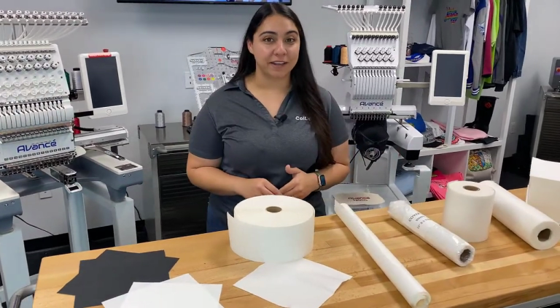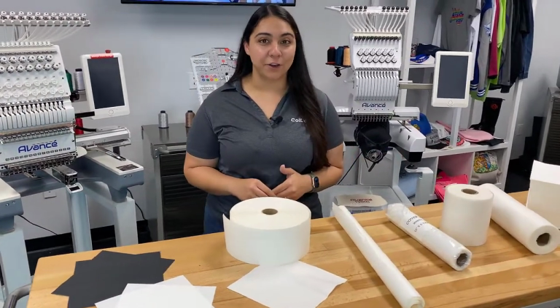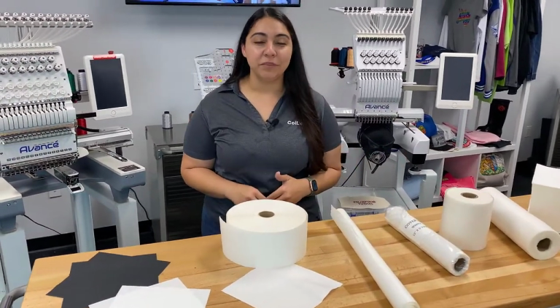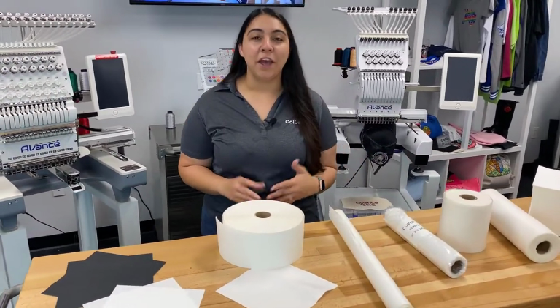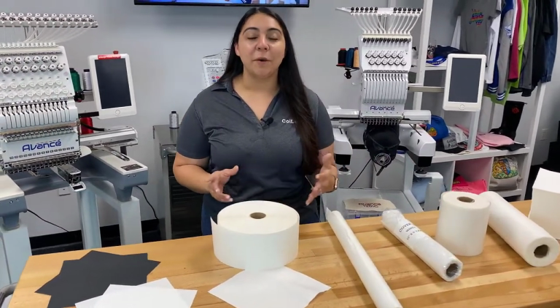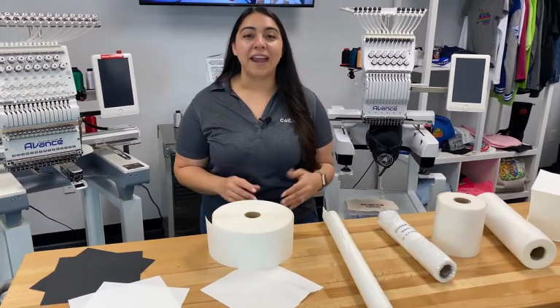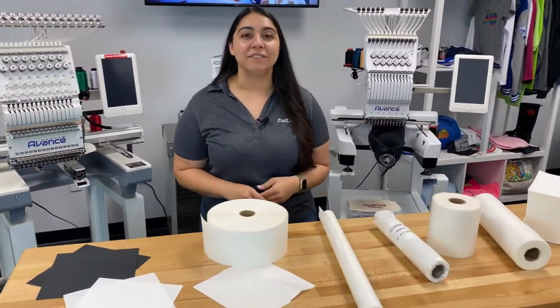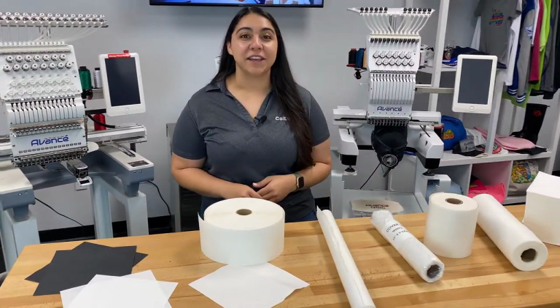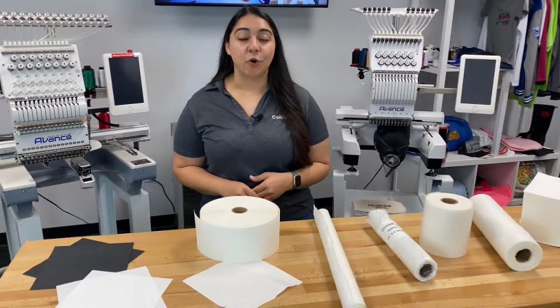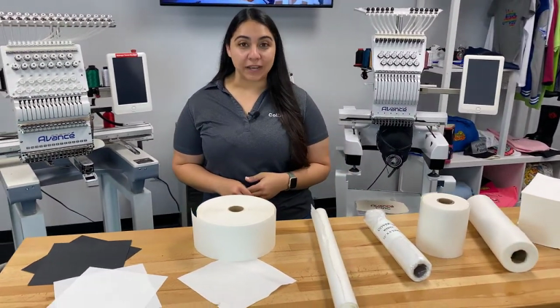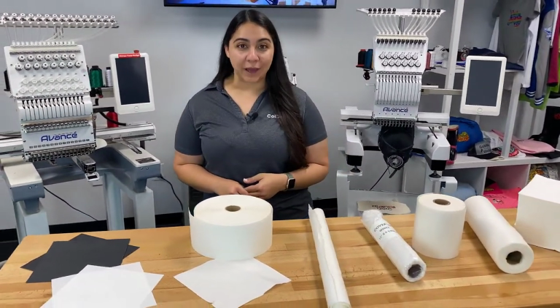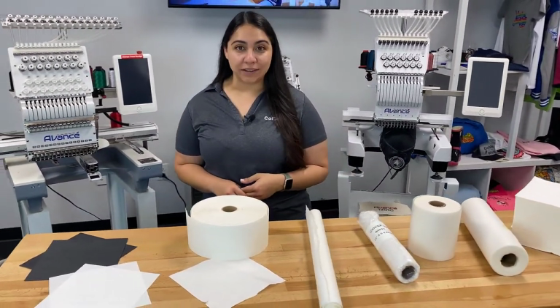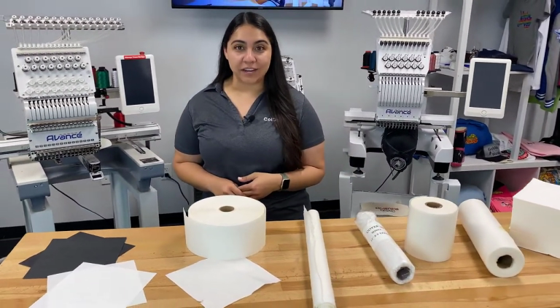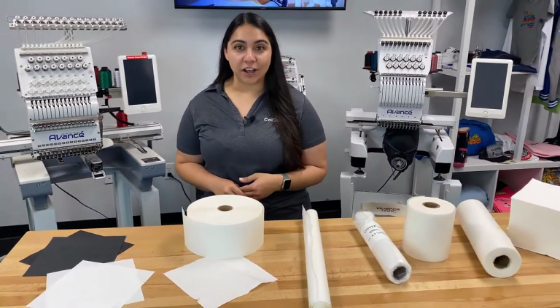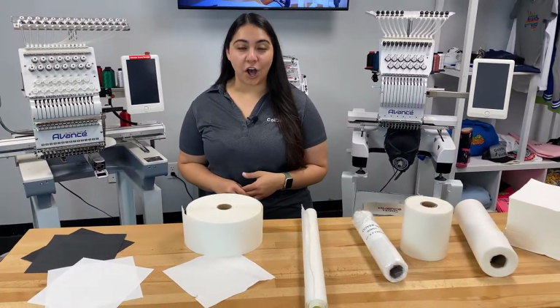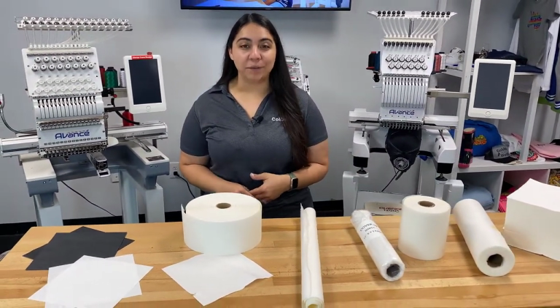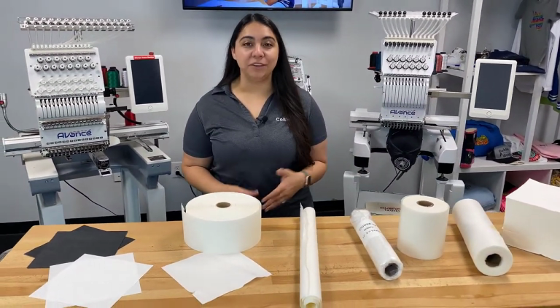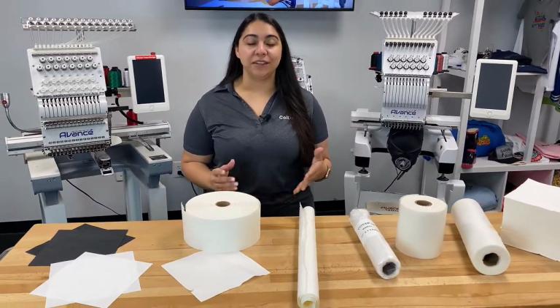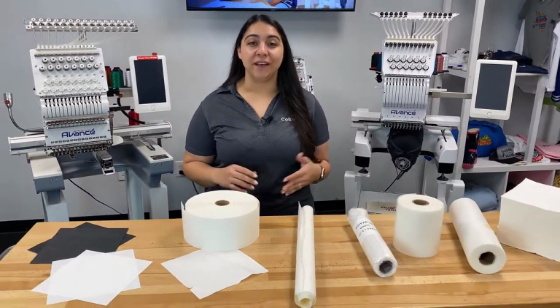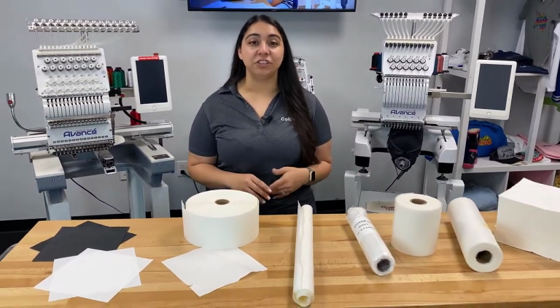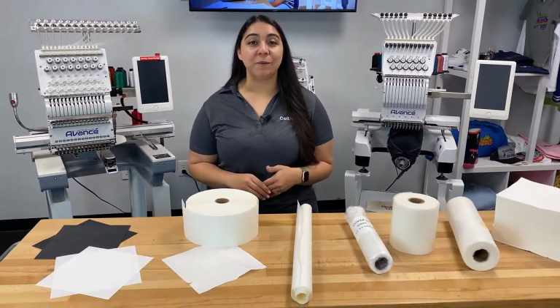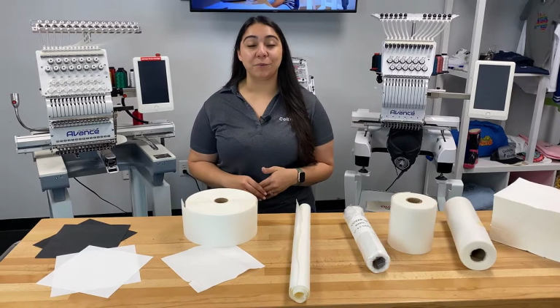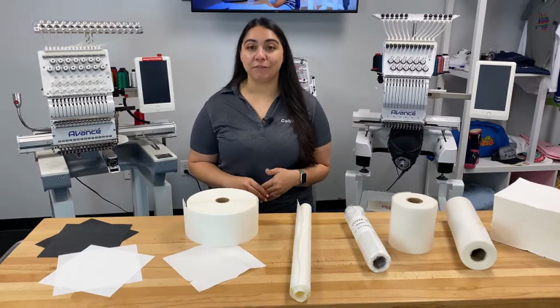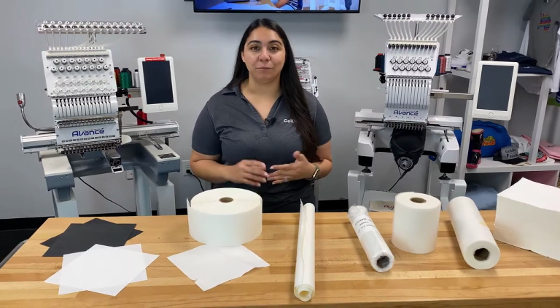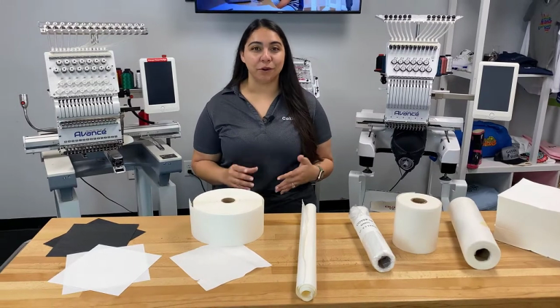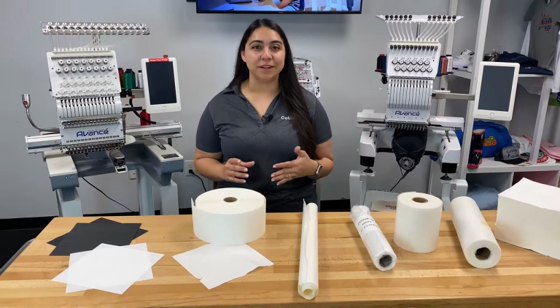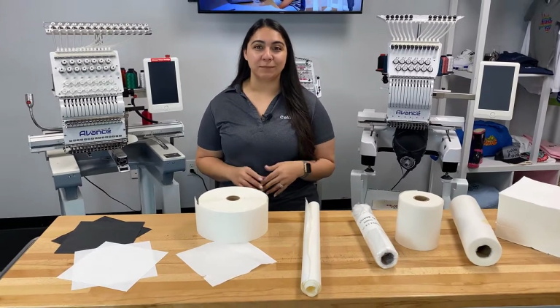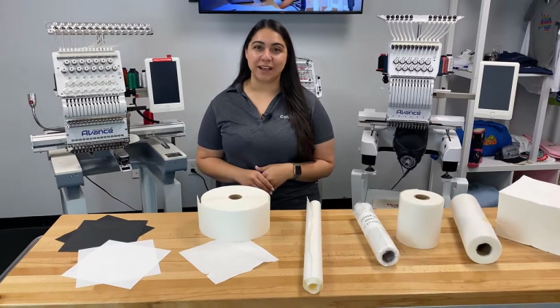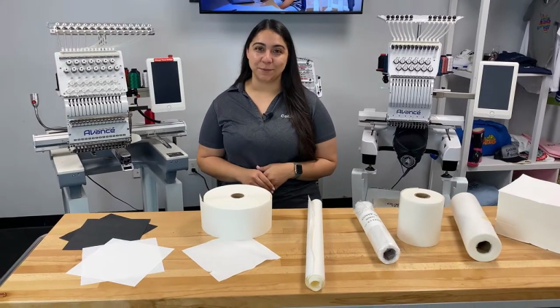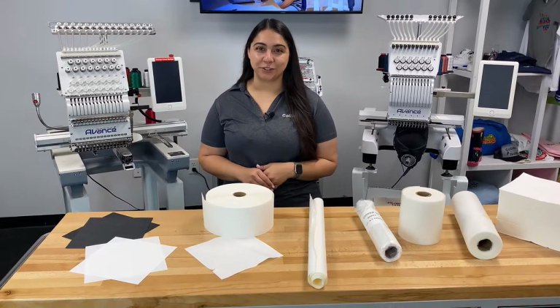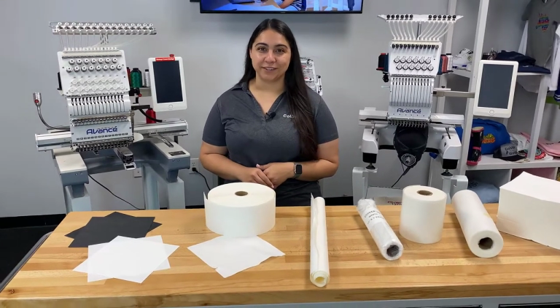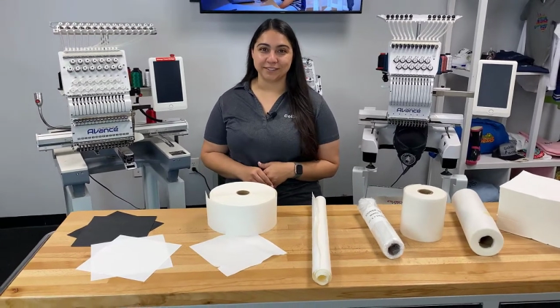If you have any questions on any of the backings we talked about in this video, go ahead and visit colemanandcompany.com and you can live chat with one of our embroidery supply specialists.